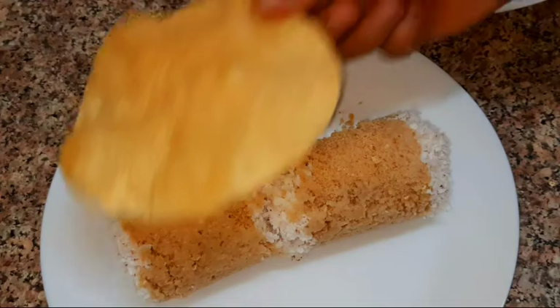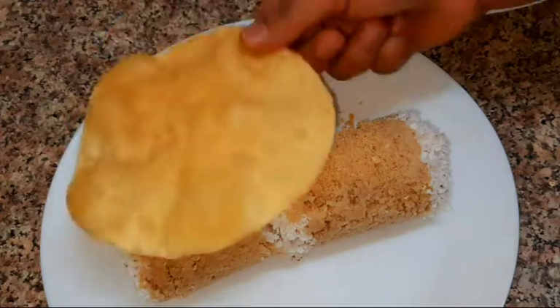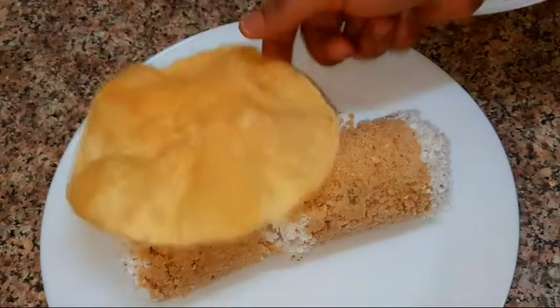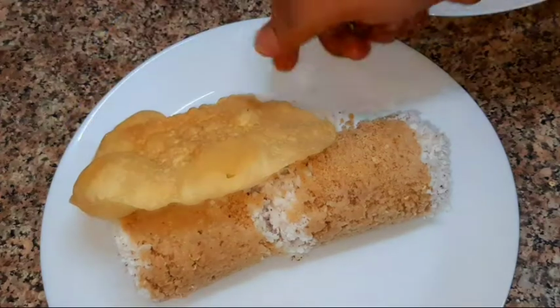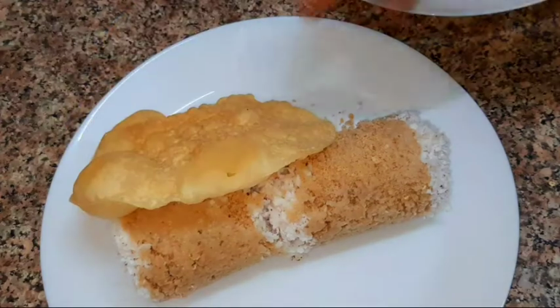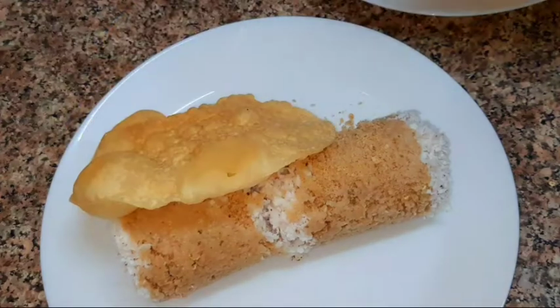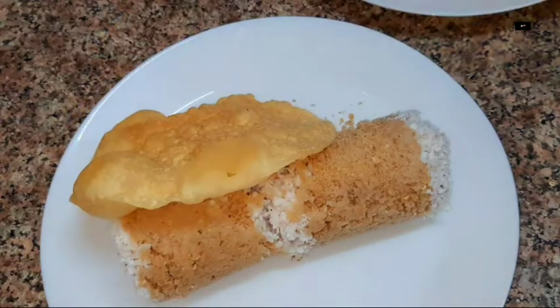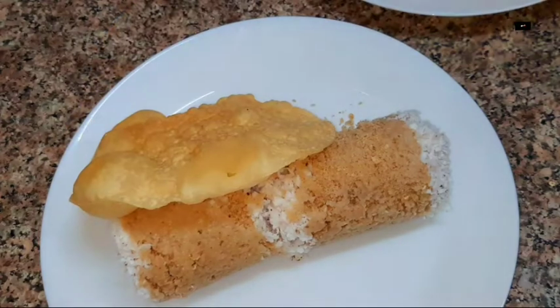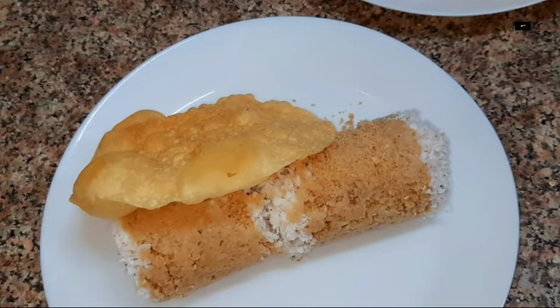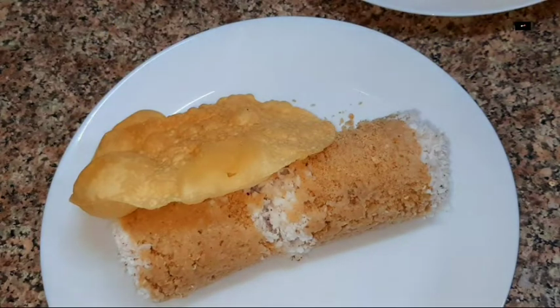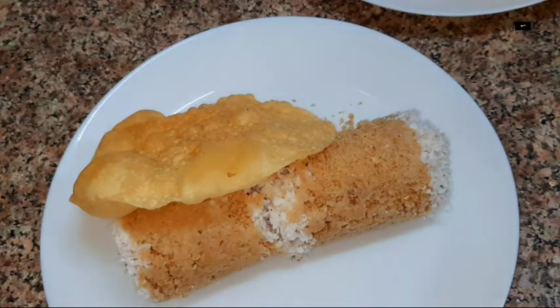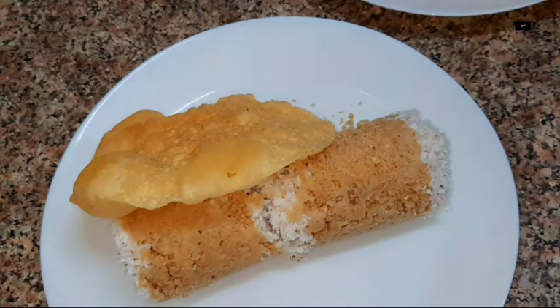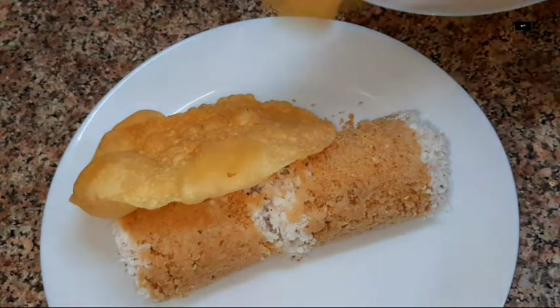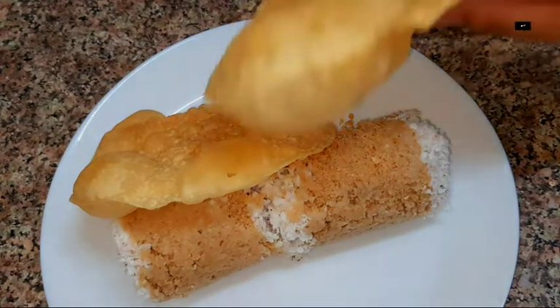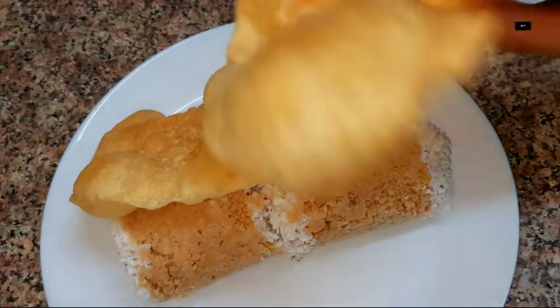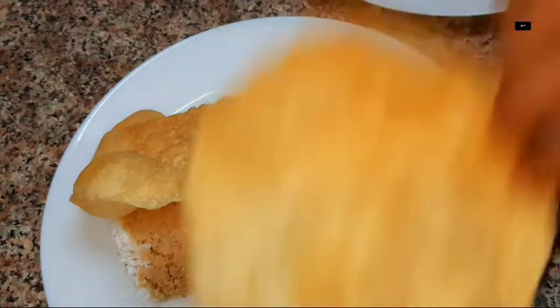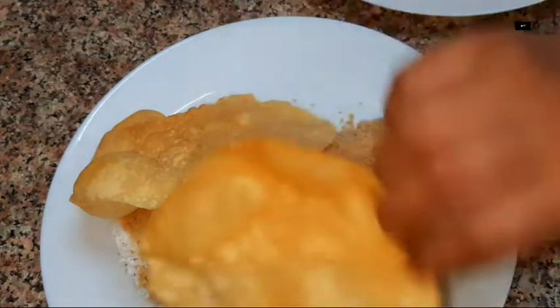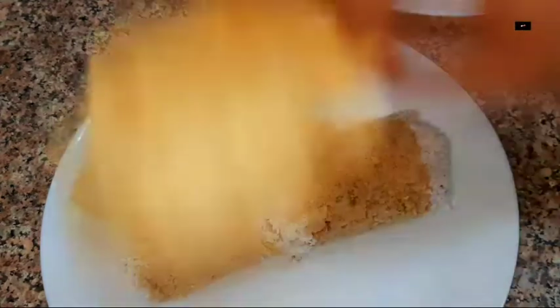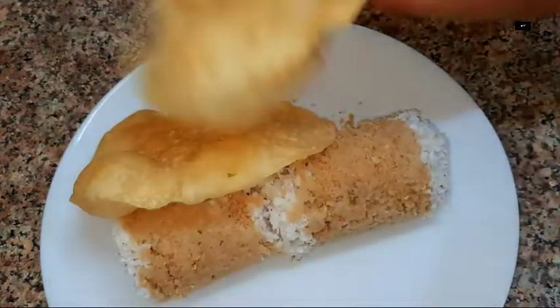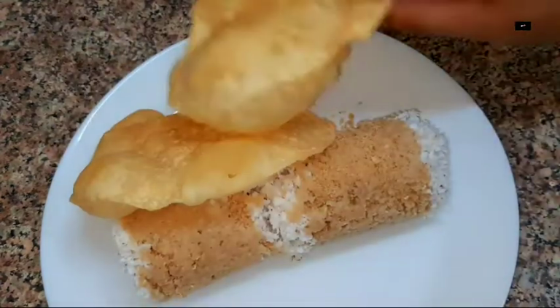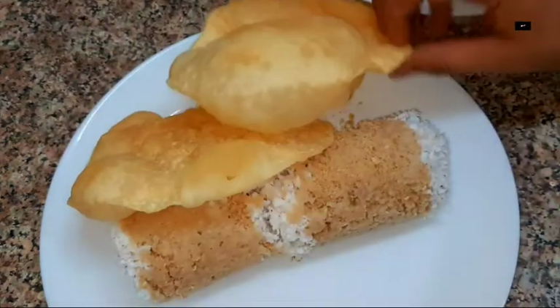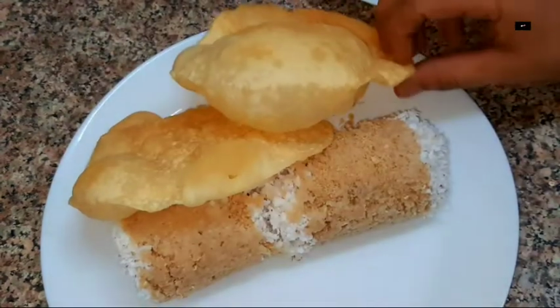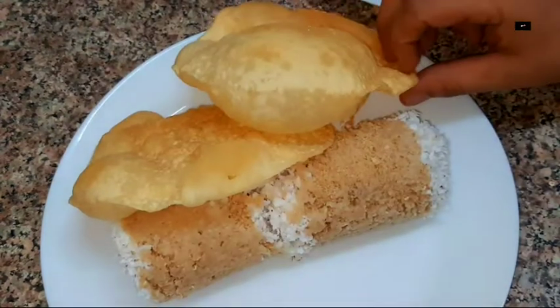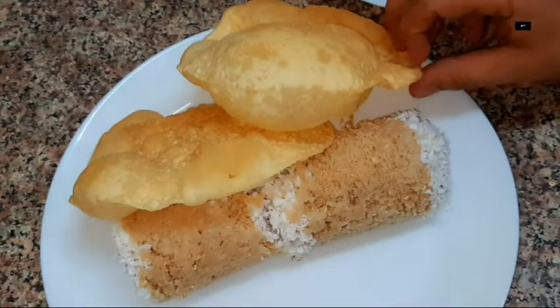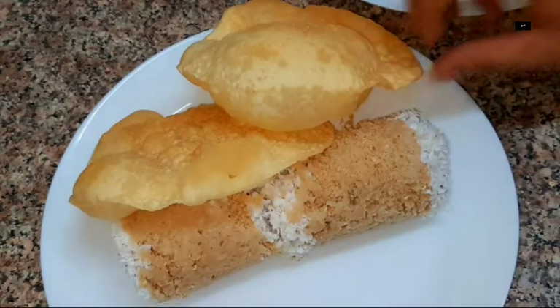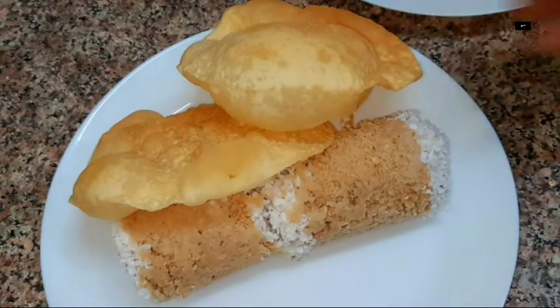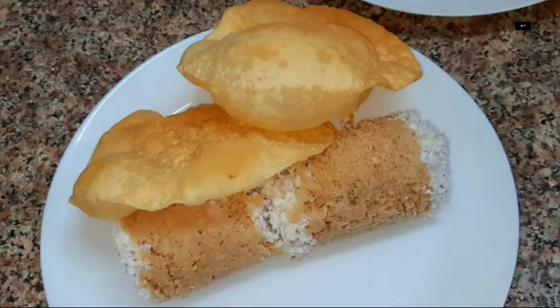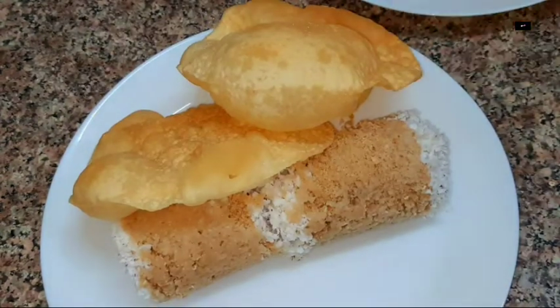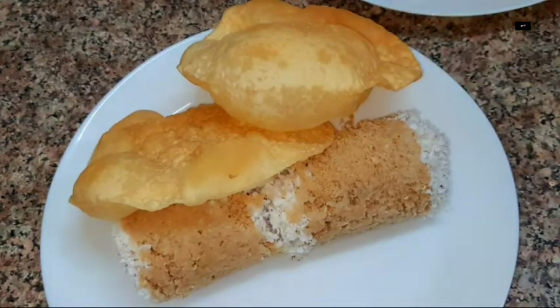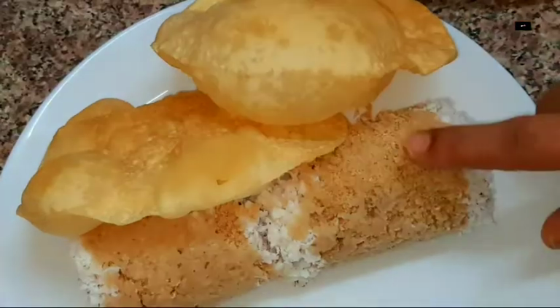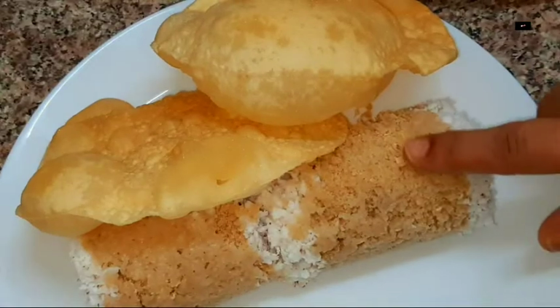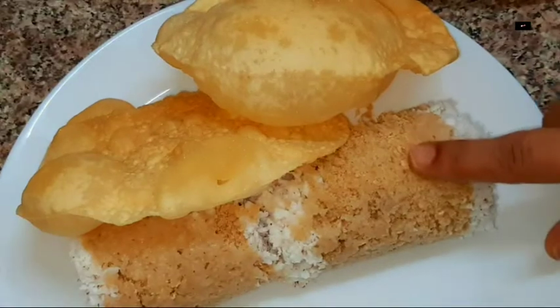Hello friends! Hello everyone! Welcome to Hathis Kitchen. This recipe is very healthy.